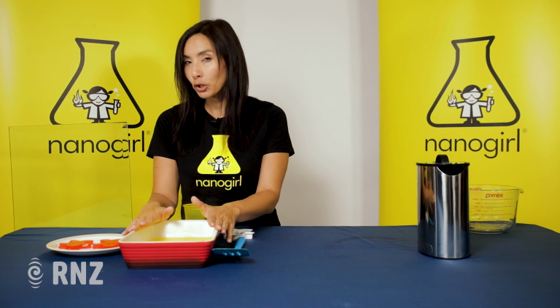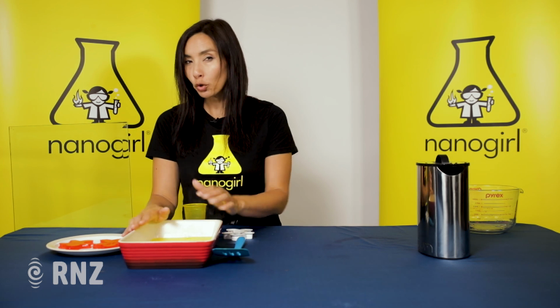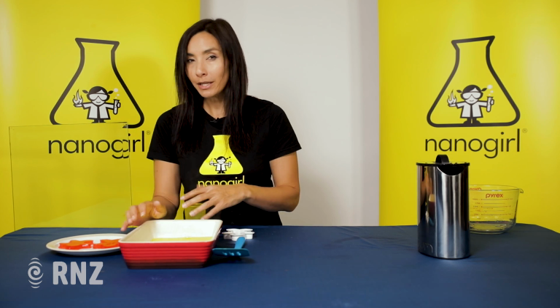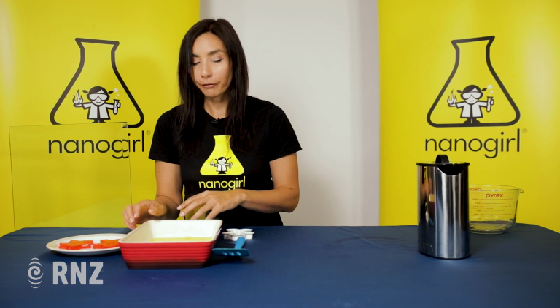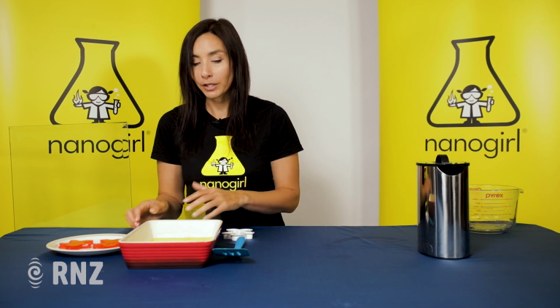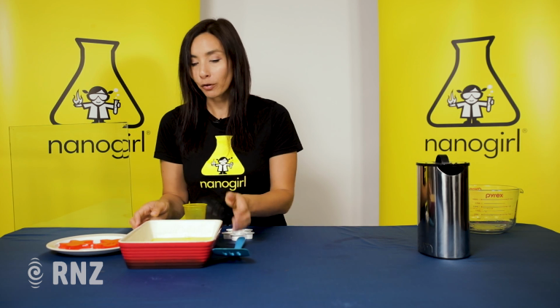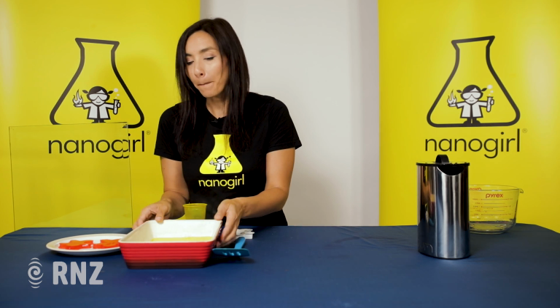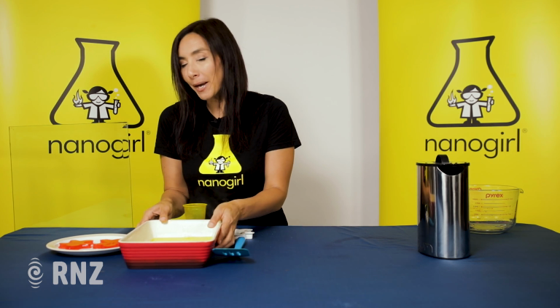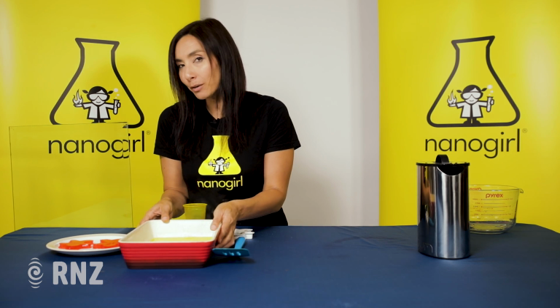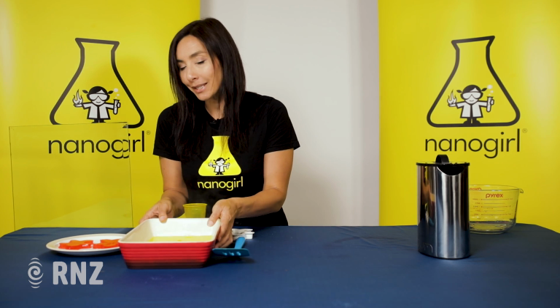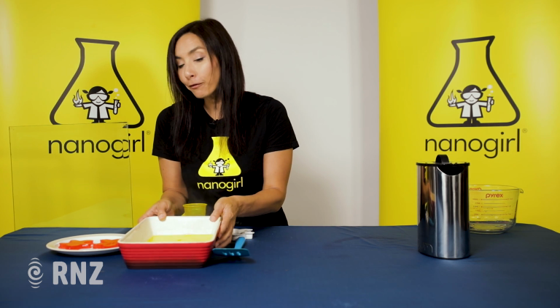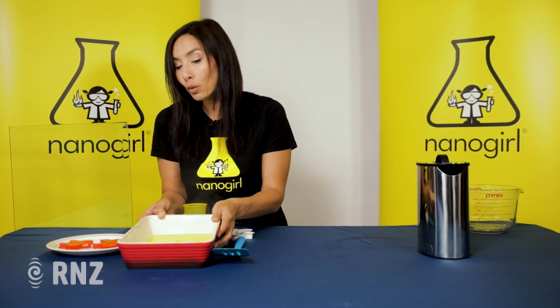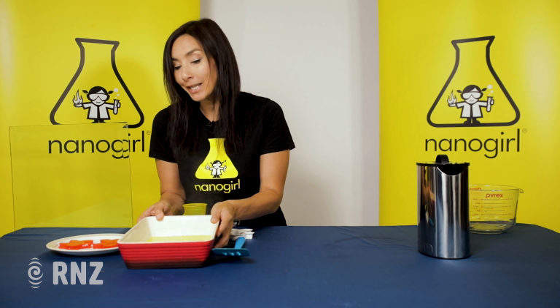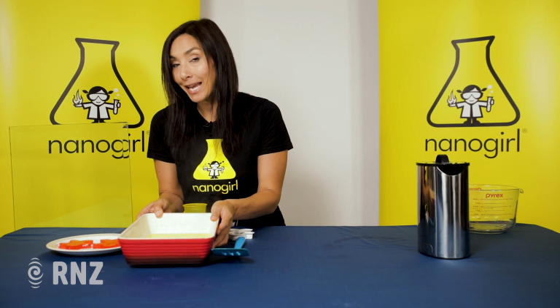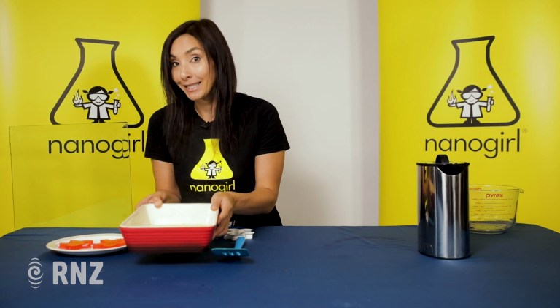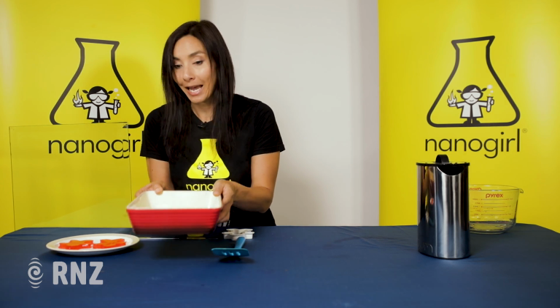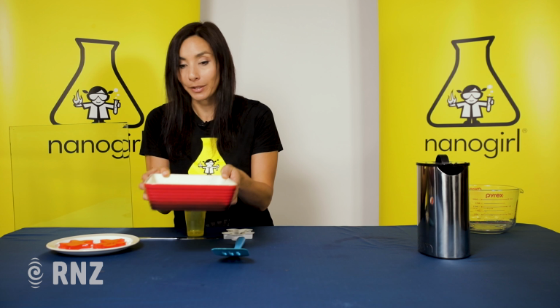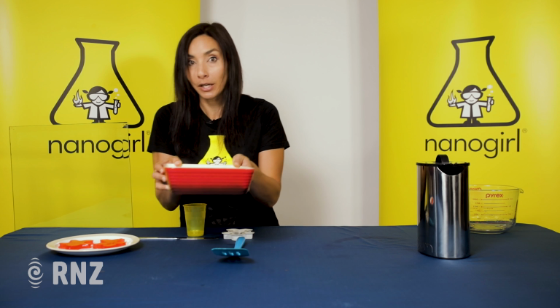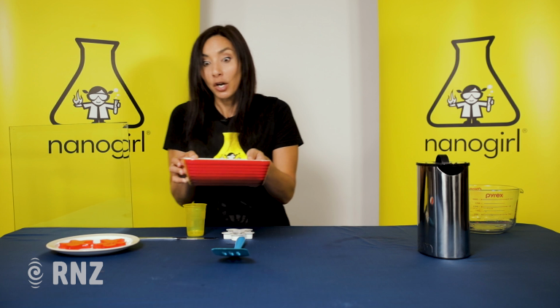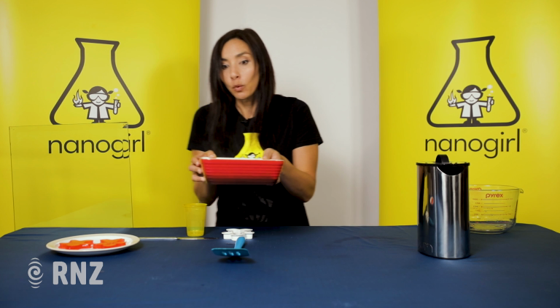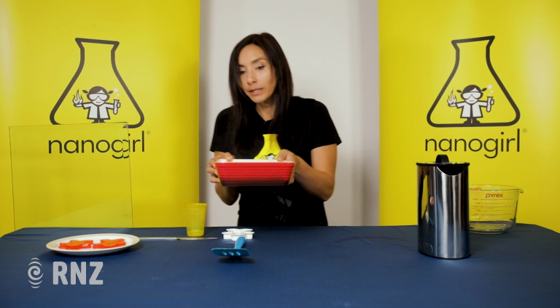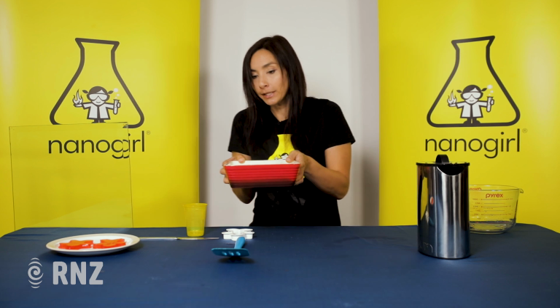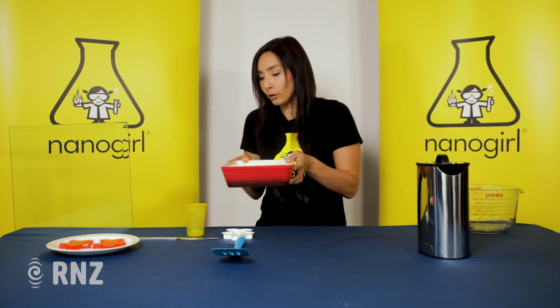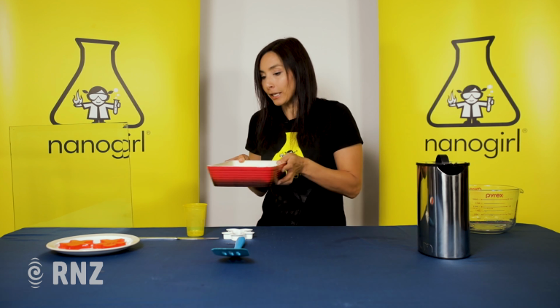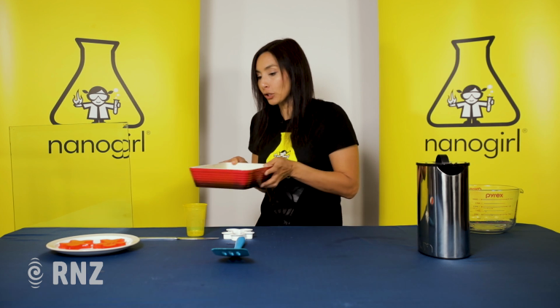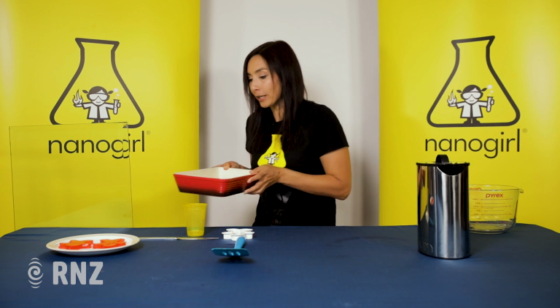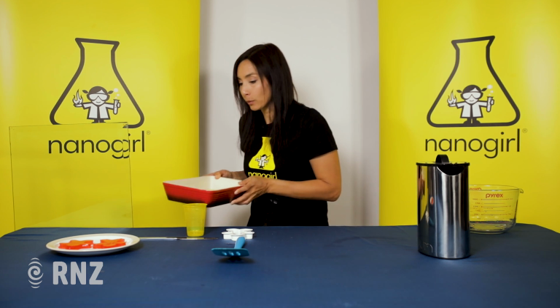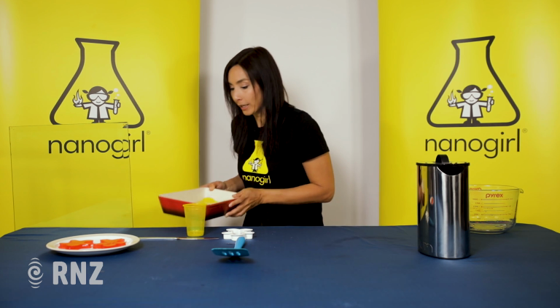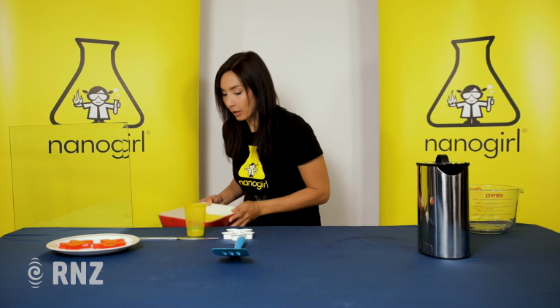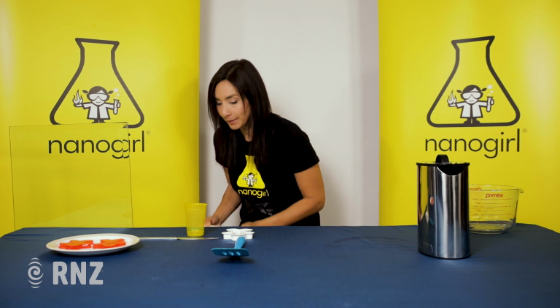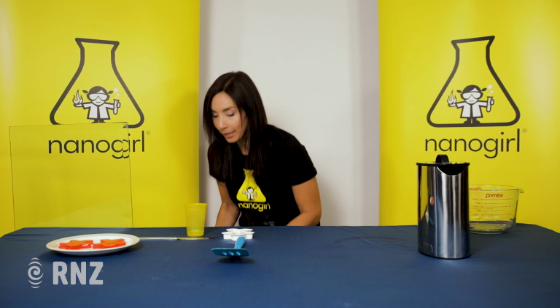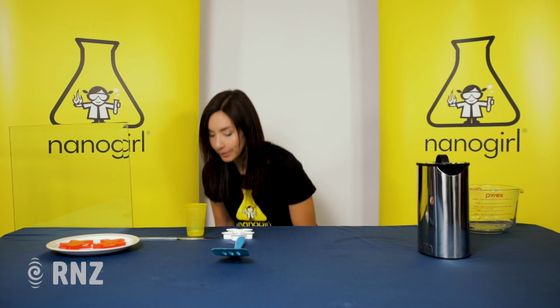We're going to store it in the fridge for about four to eight hours. You want it to look like a solid when it comes out.